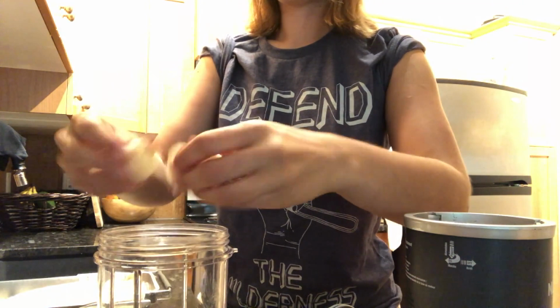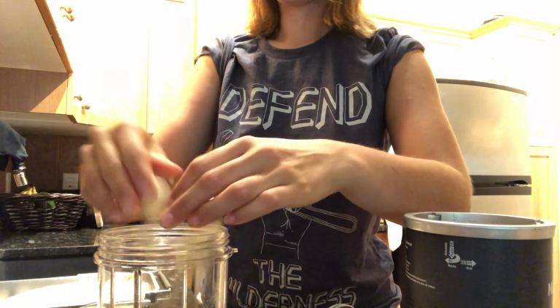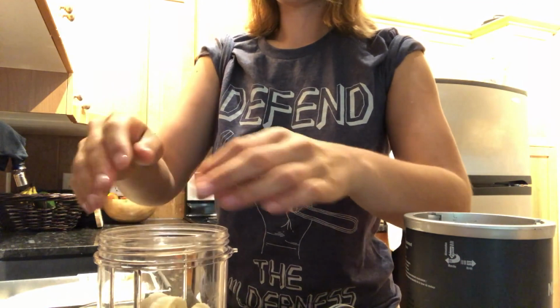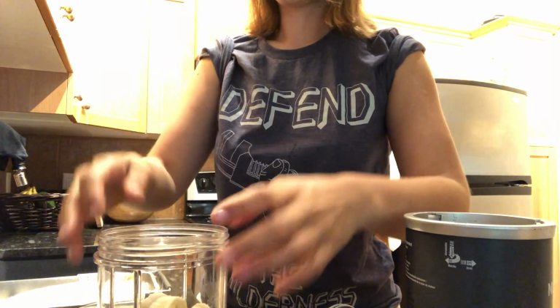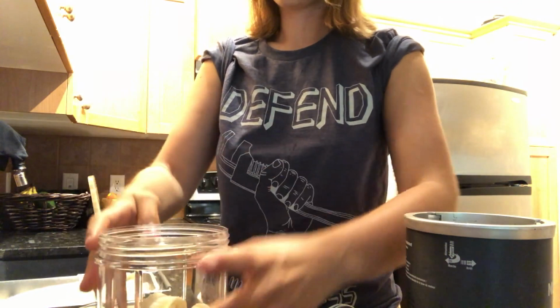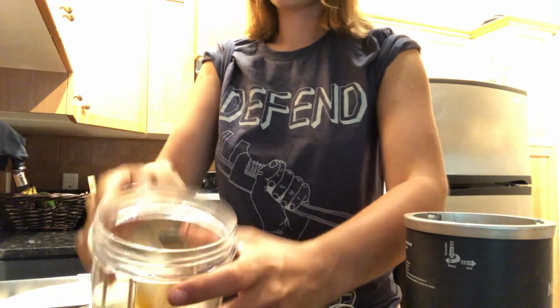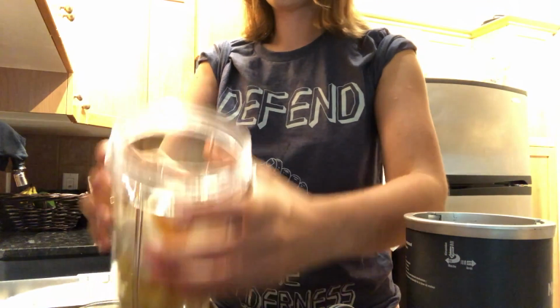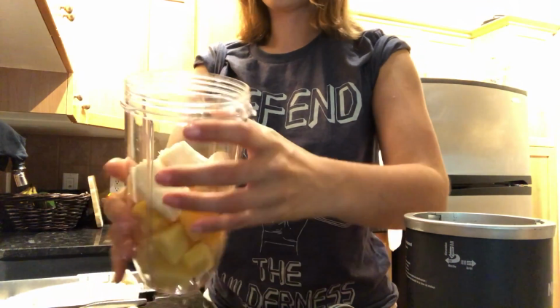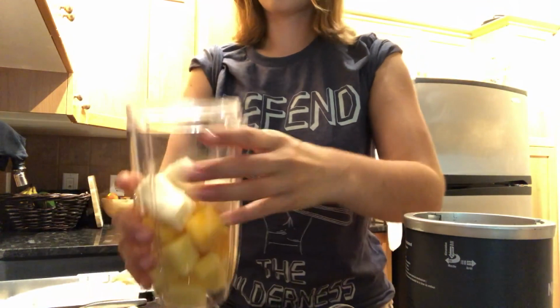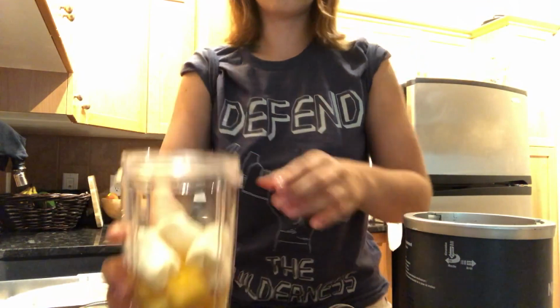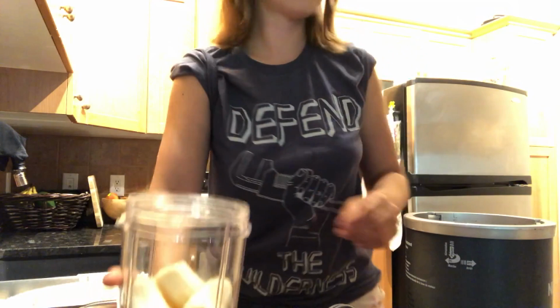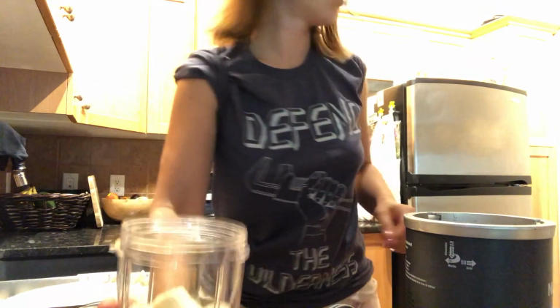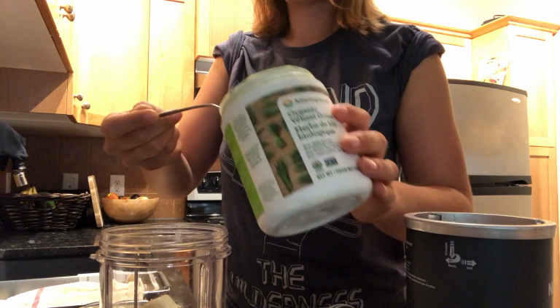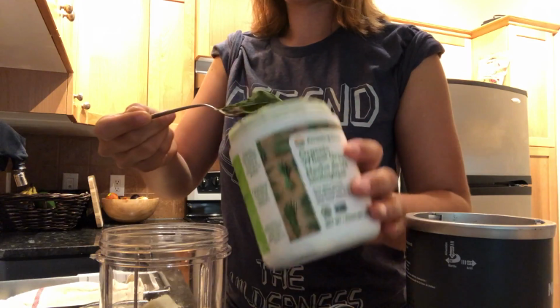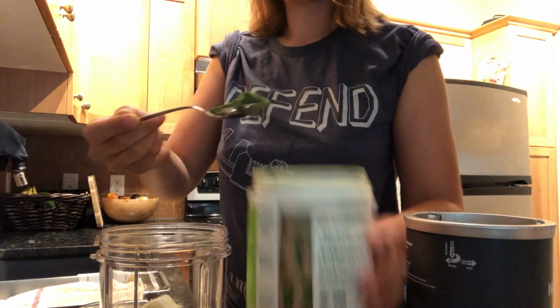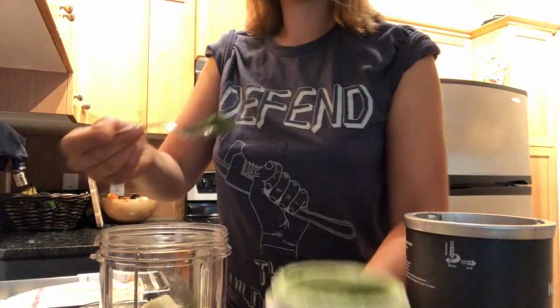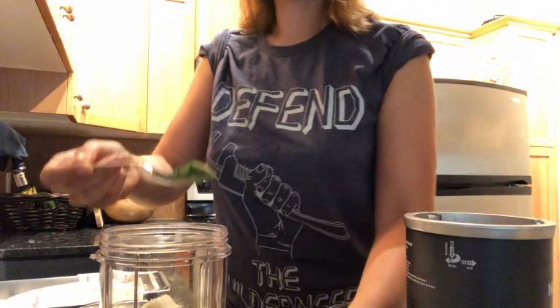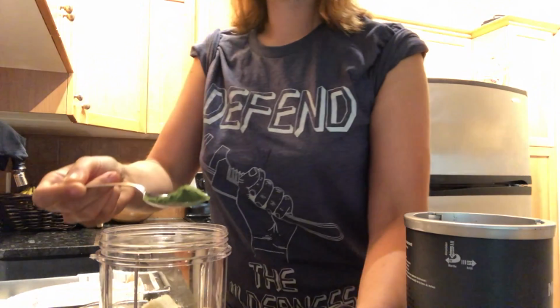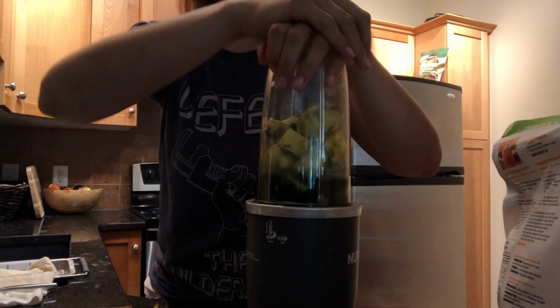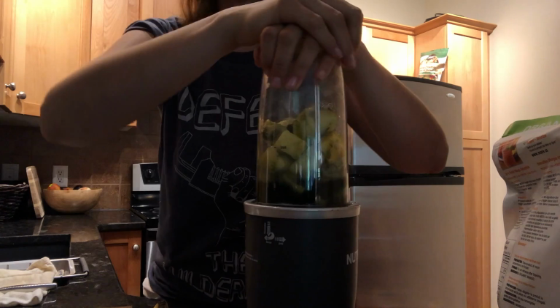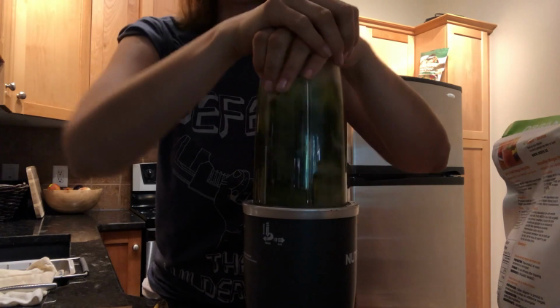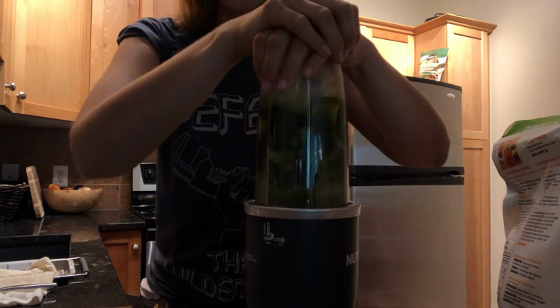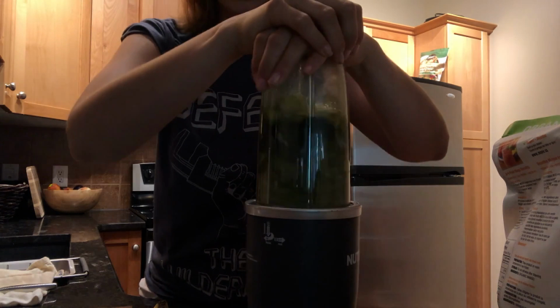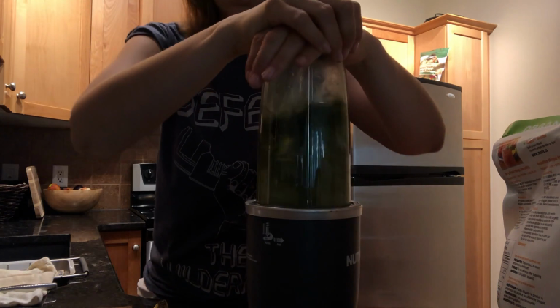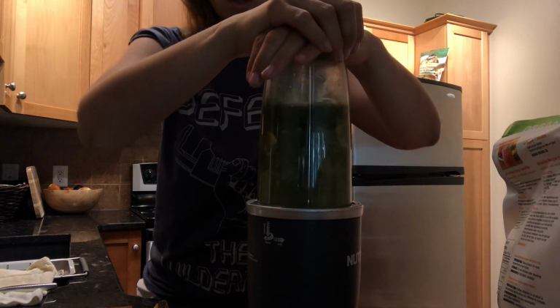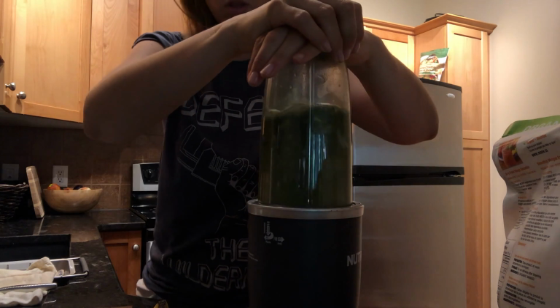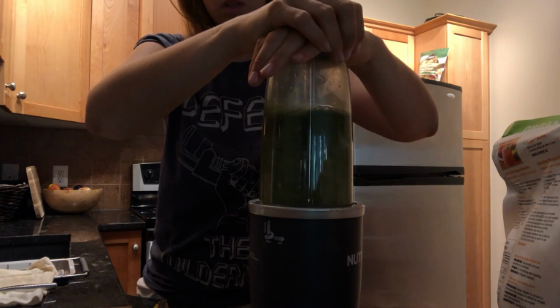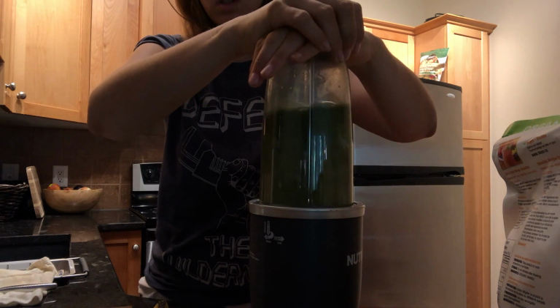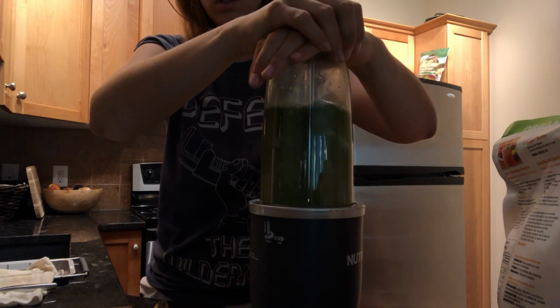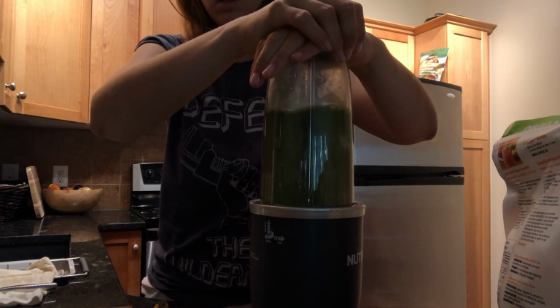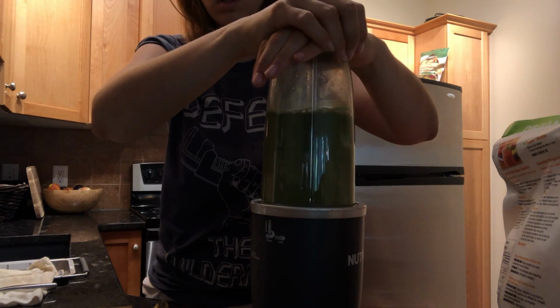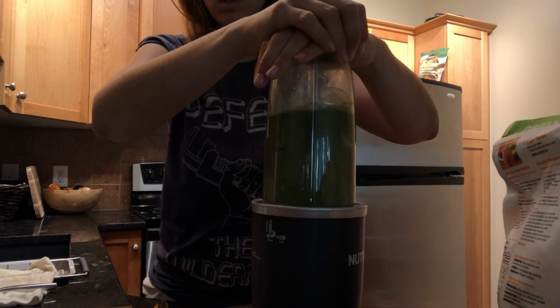Today I was headed out for an early morning flight to my field site, so I started off the day by making myself some breakfast.